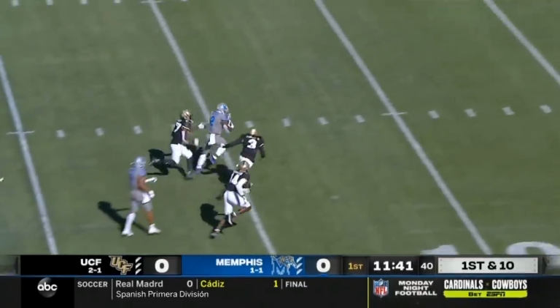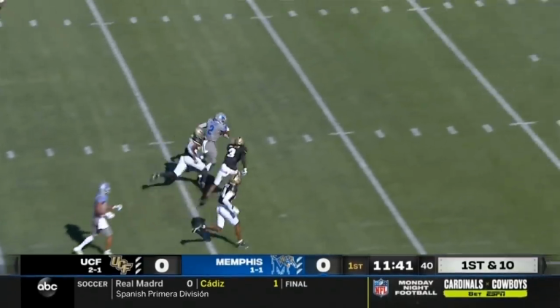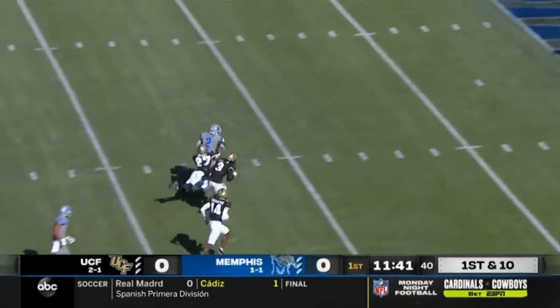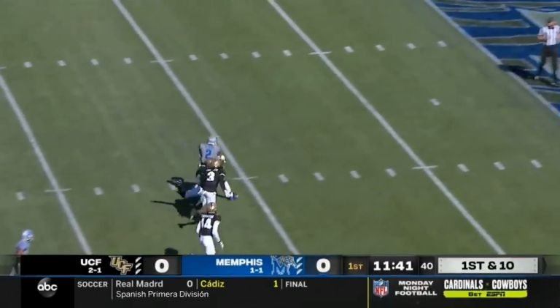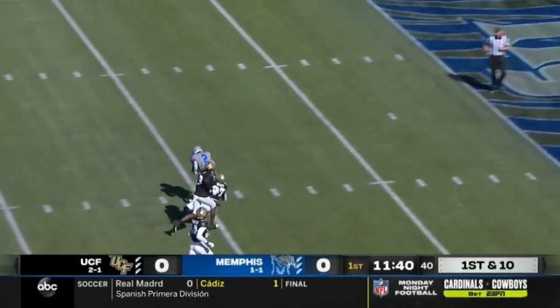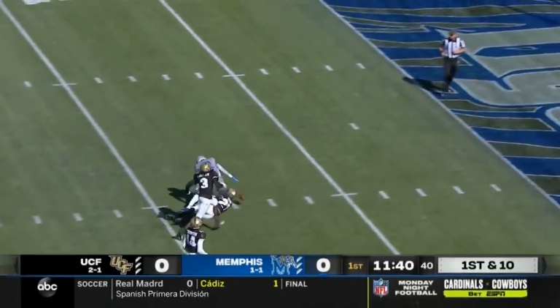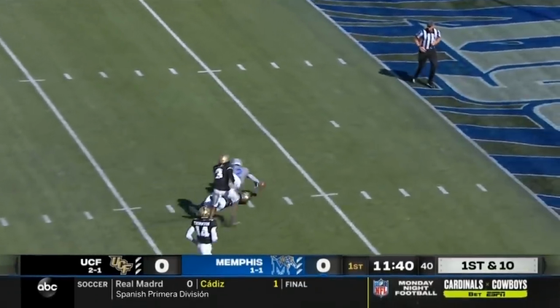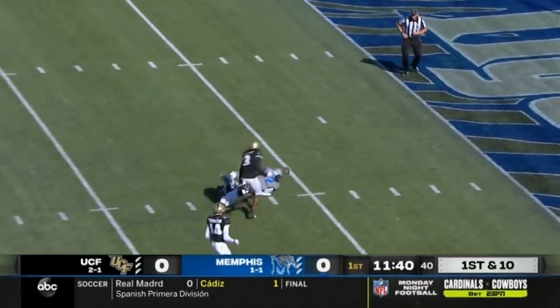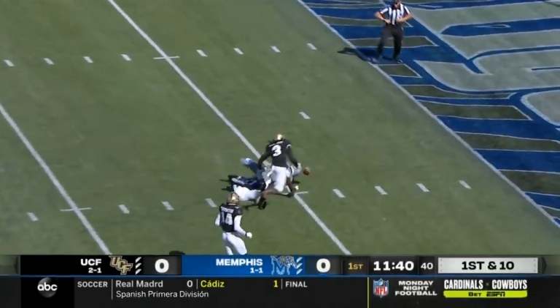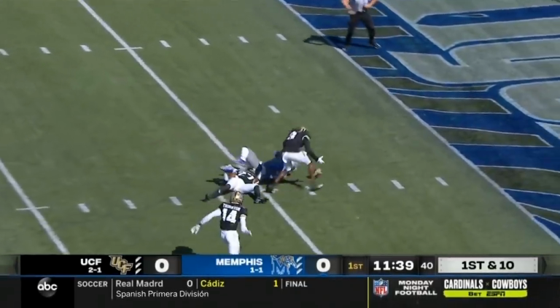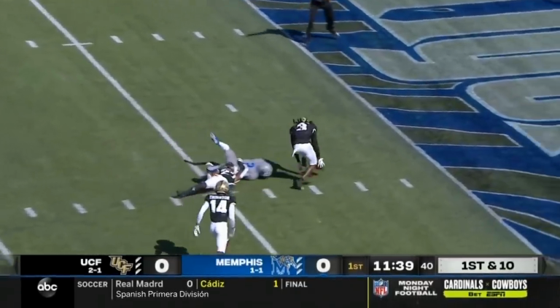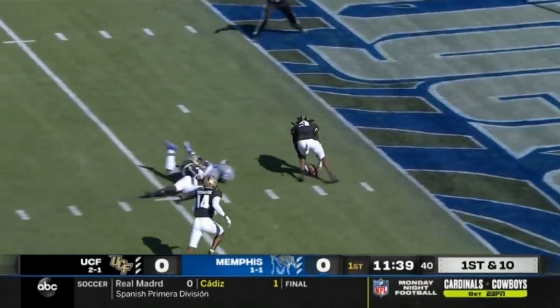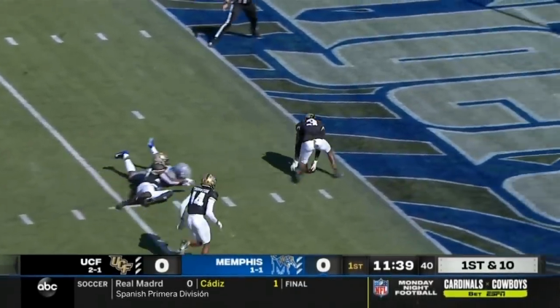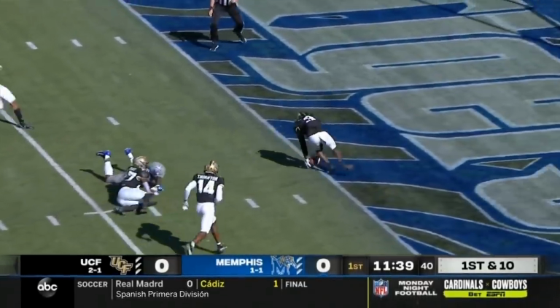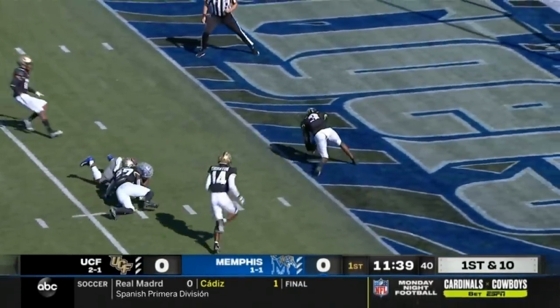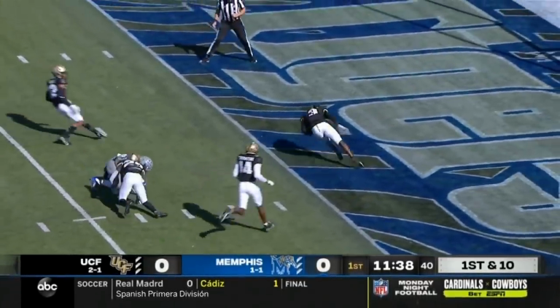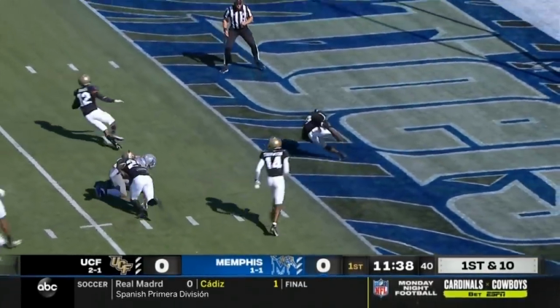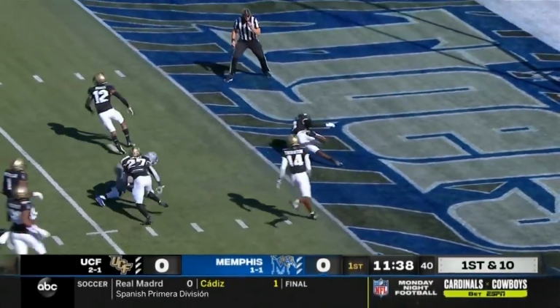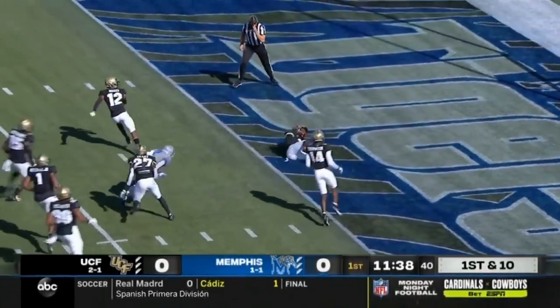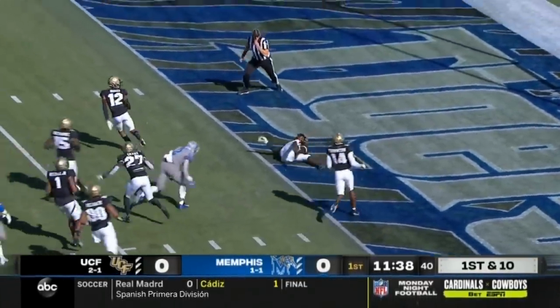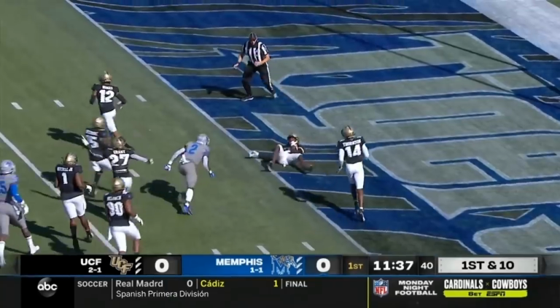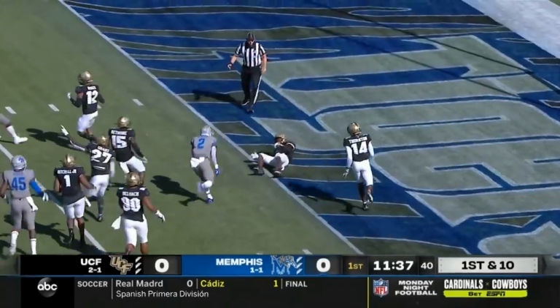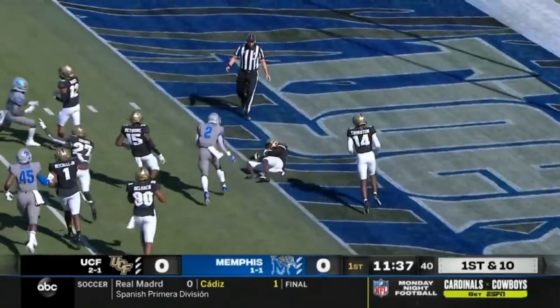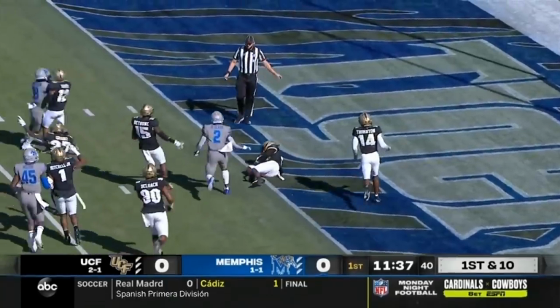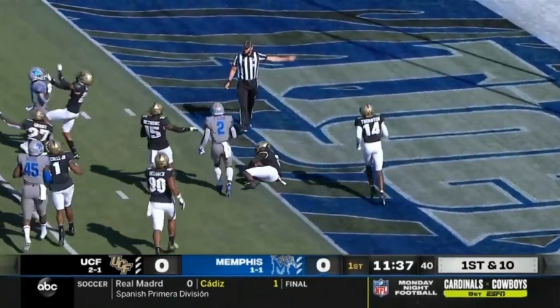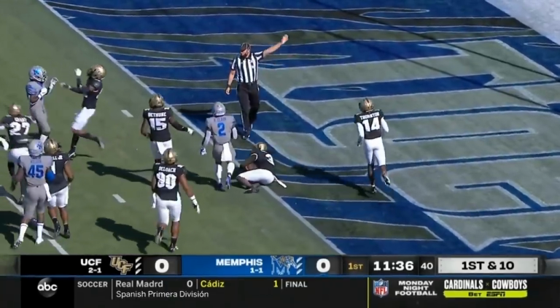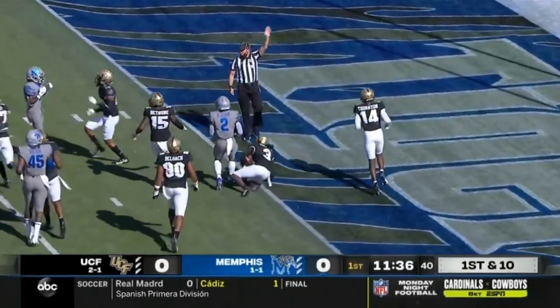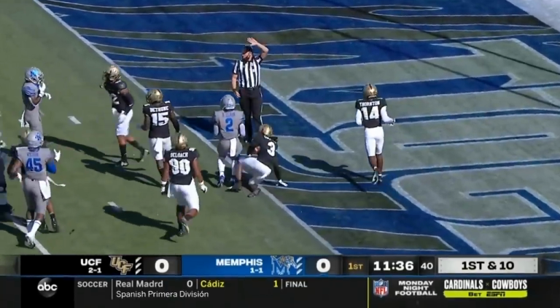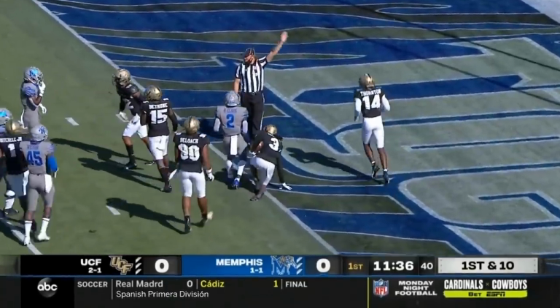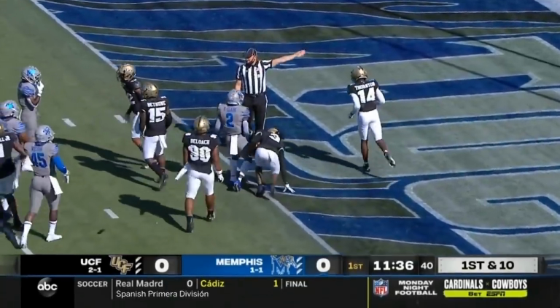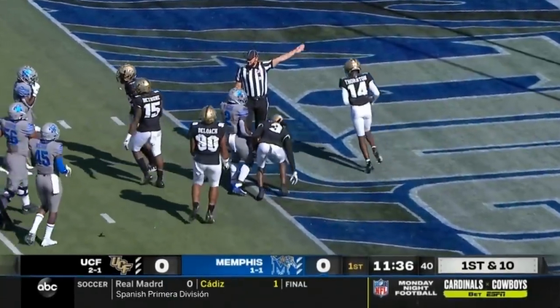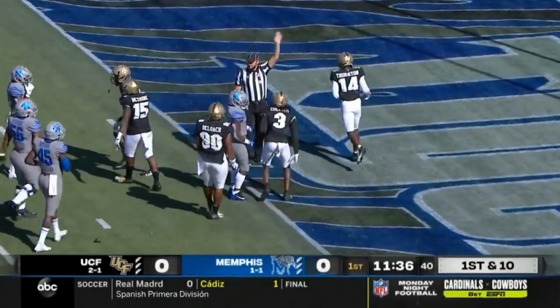On the move — Clark! He put it on the ground. It came loose. UCF recovers in the end zone.